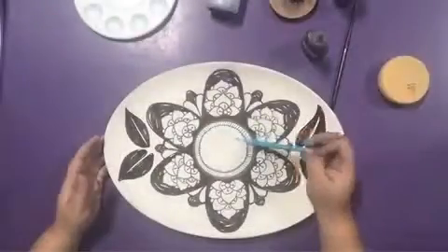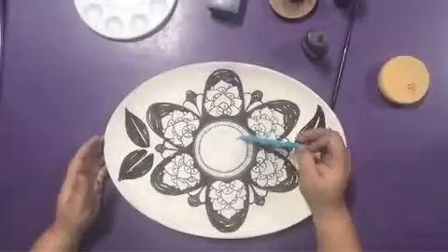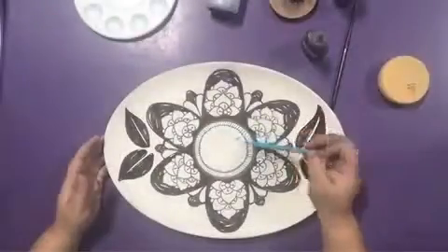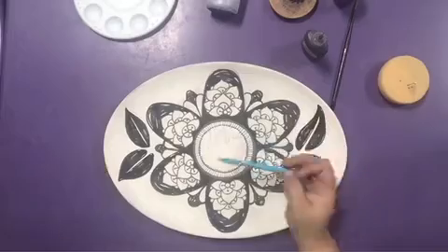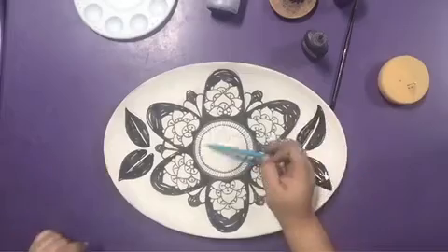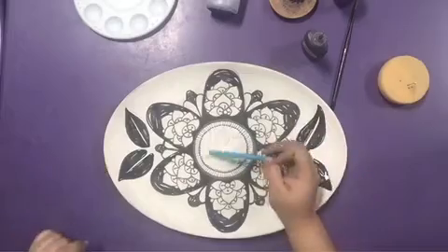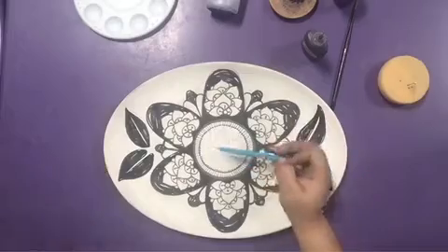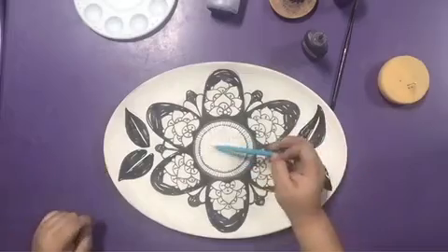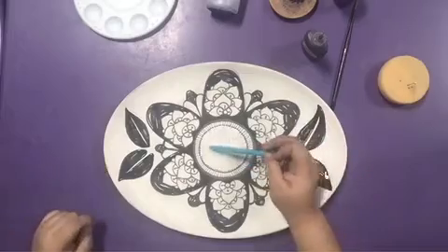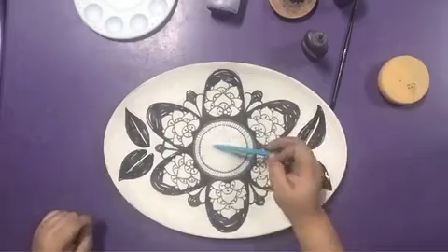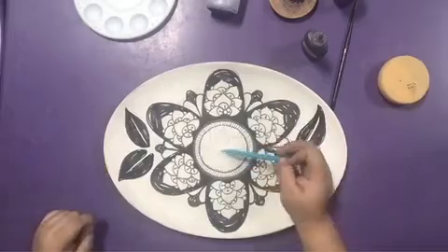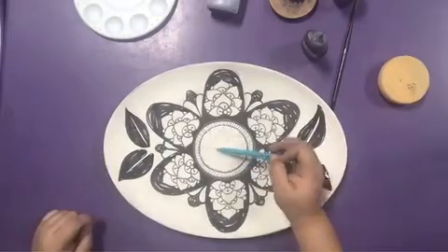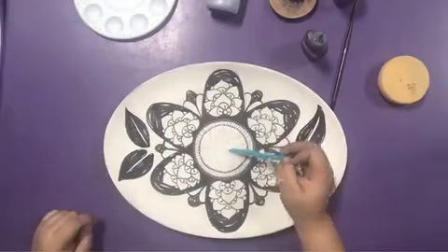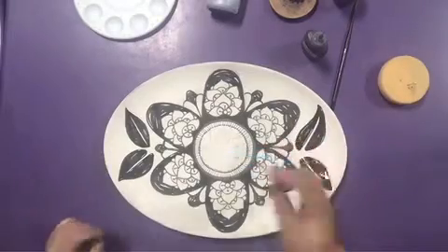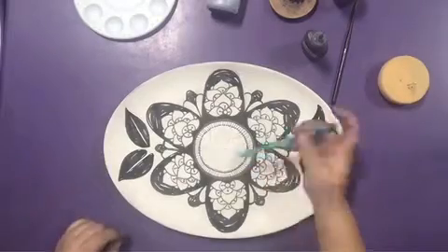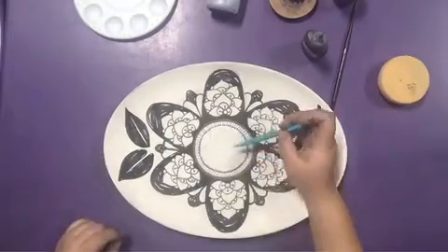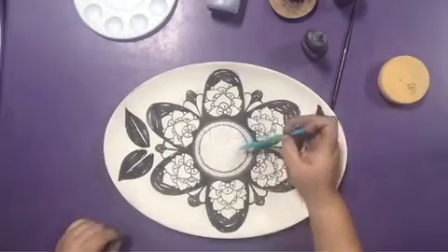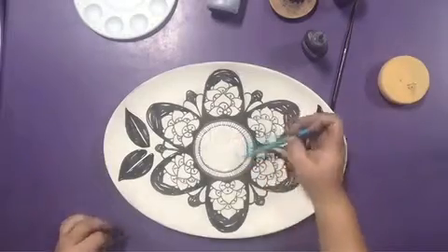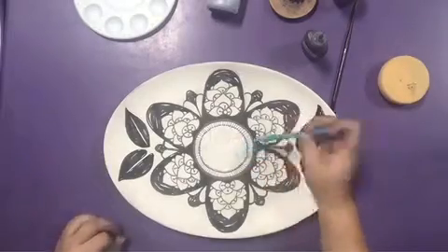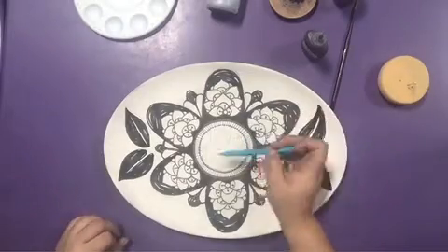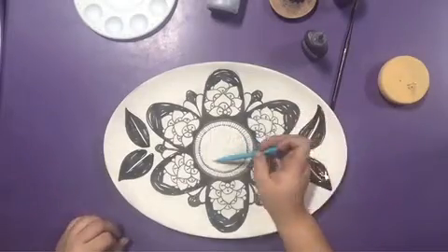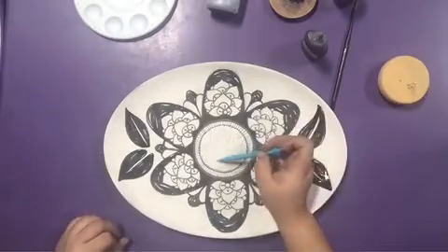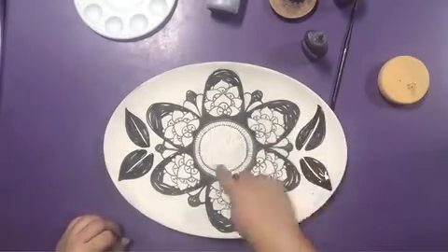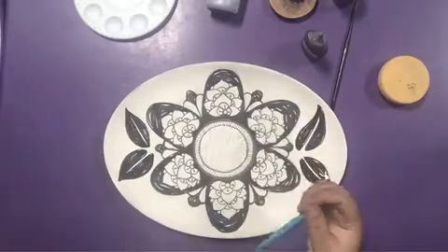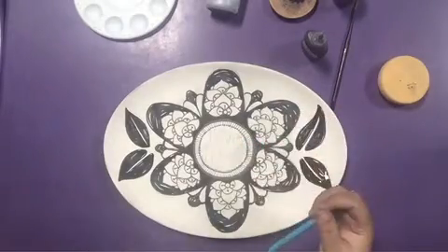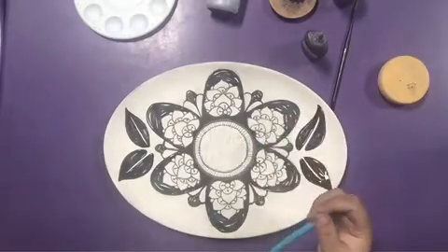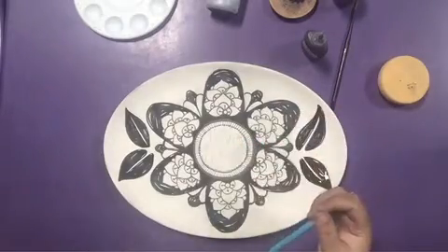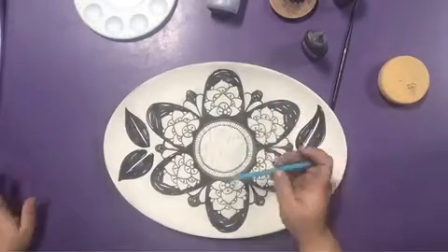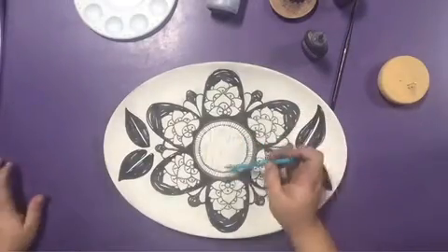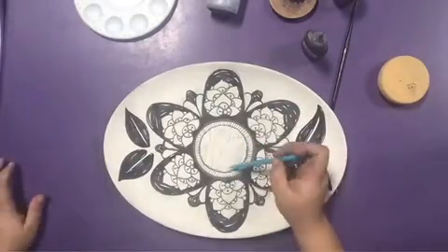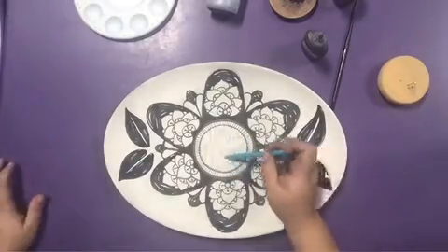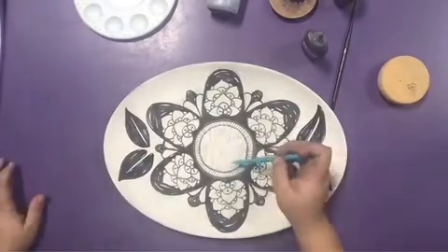Use a pencil to sketch the writing in the center of the platter and follow along with the Black Lab Funwriter.